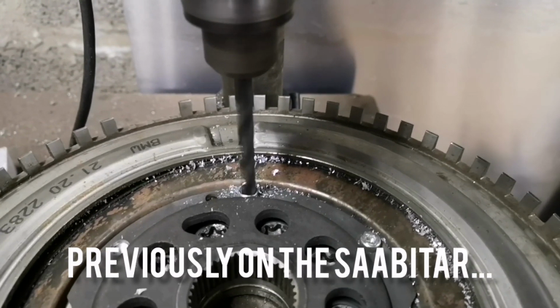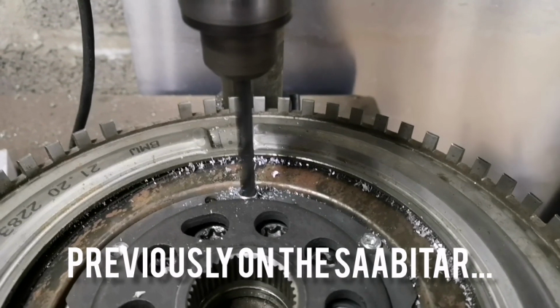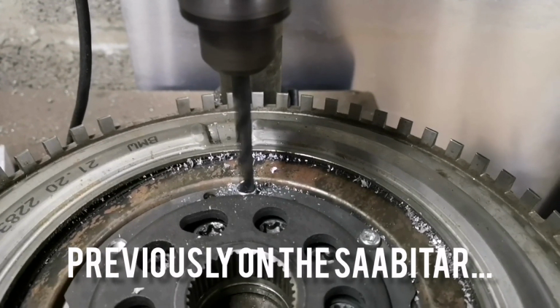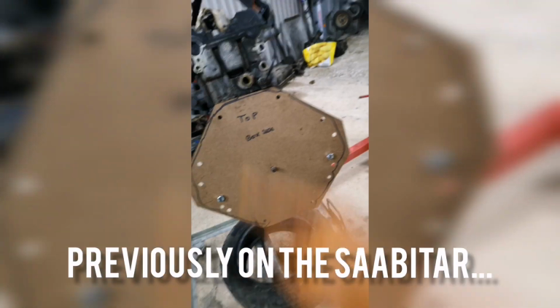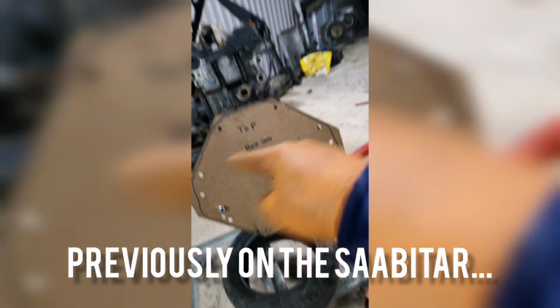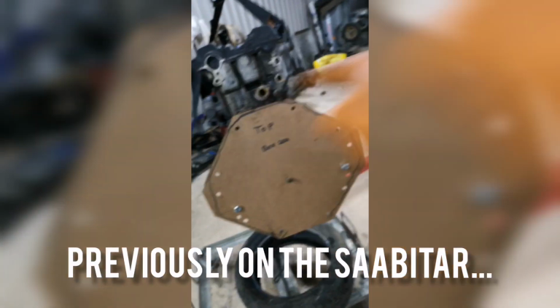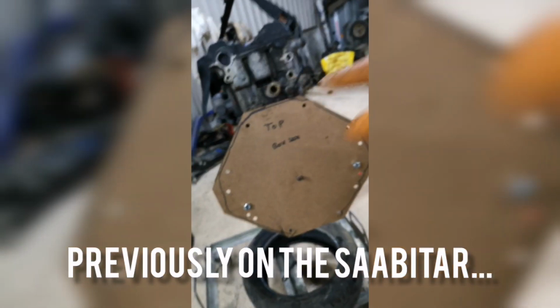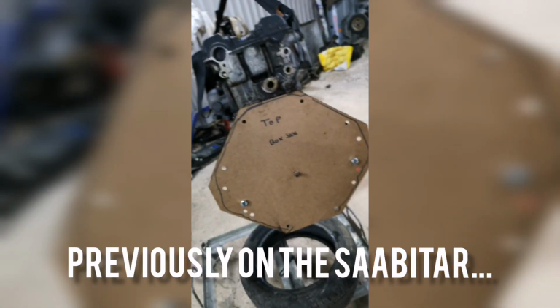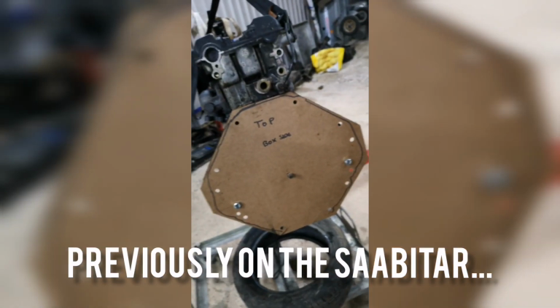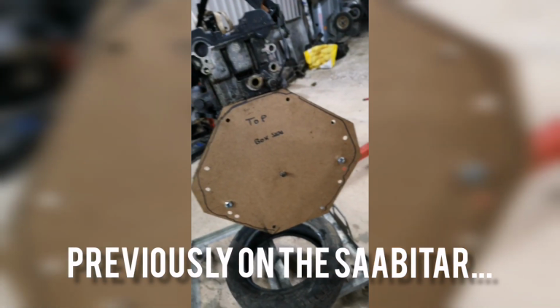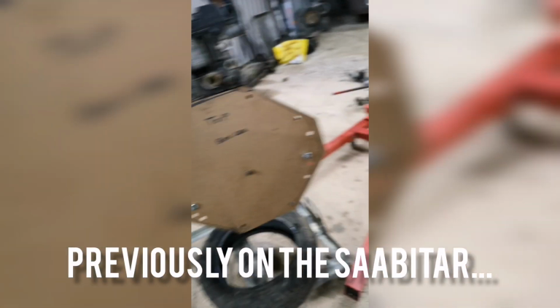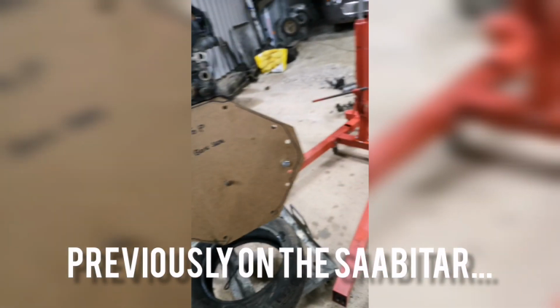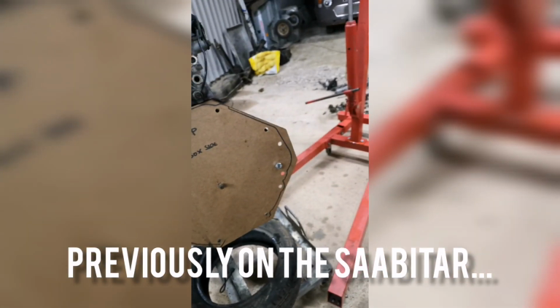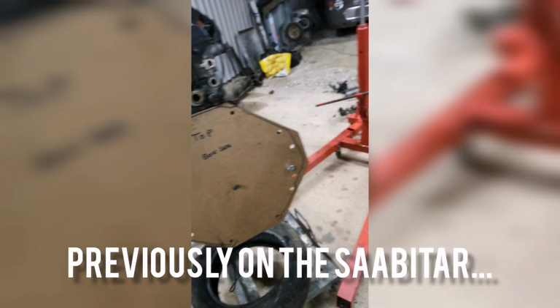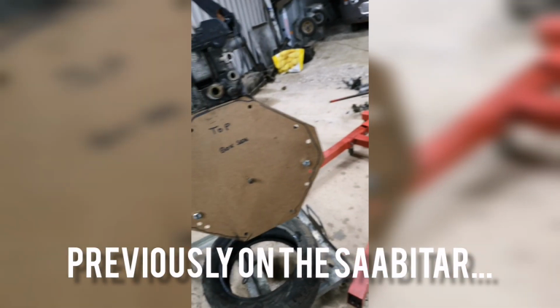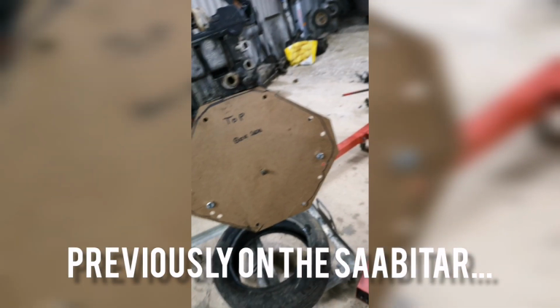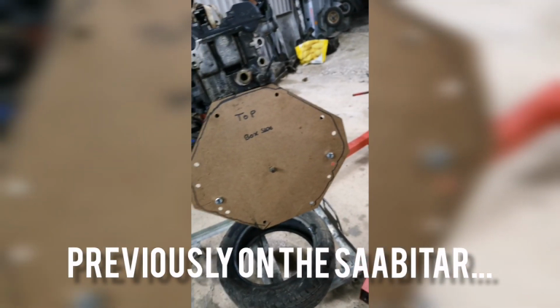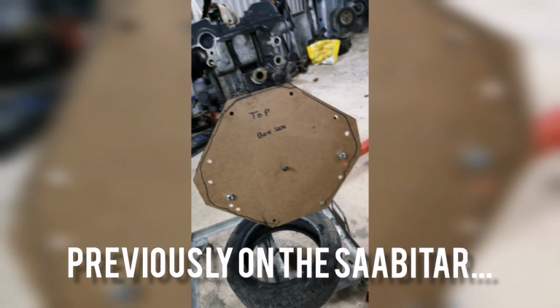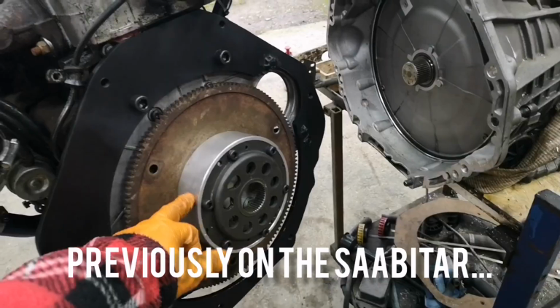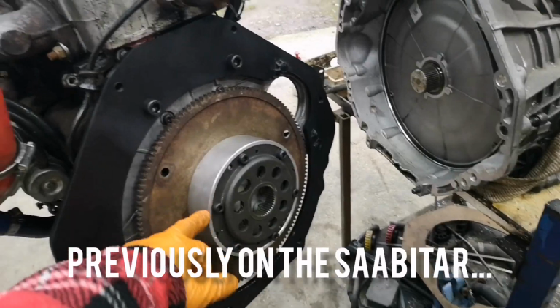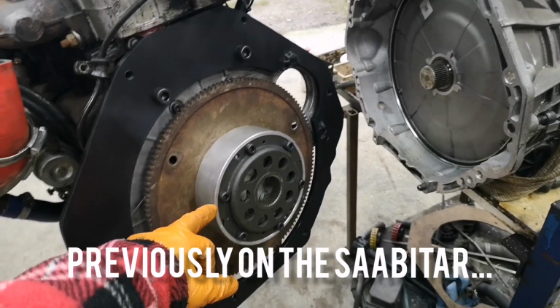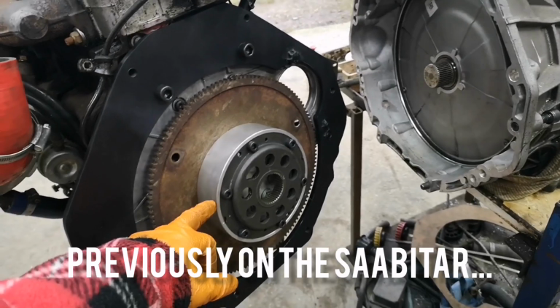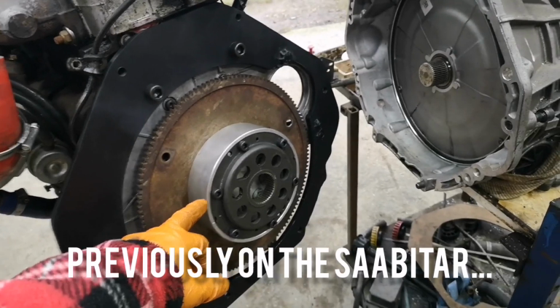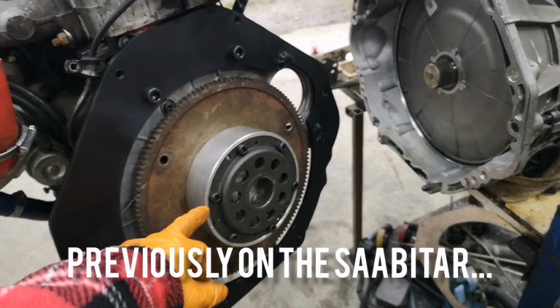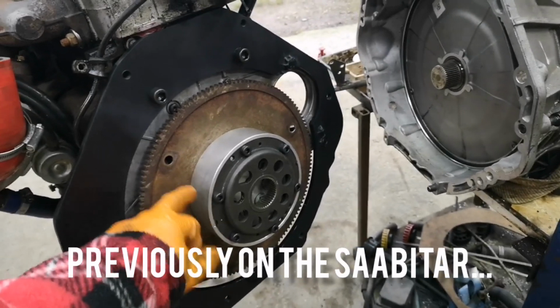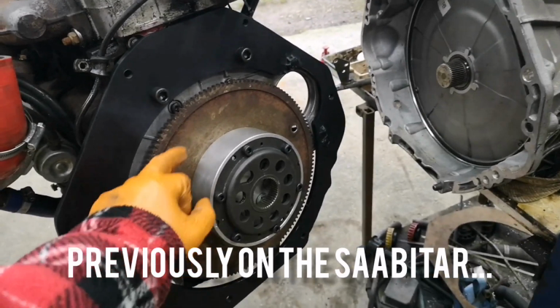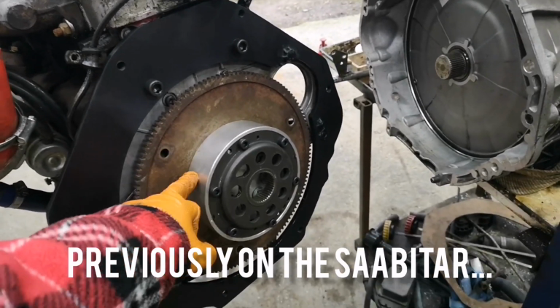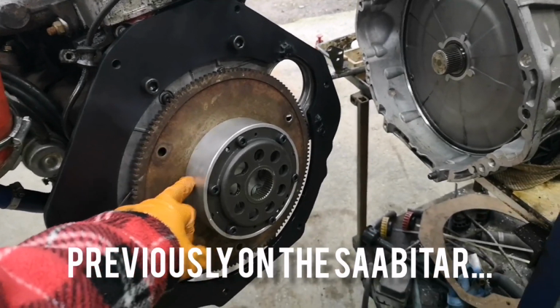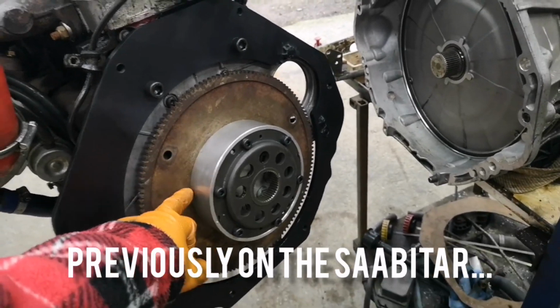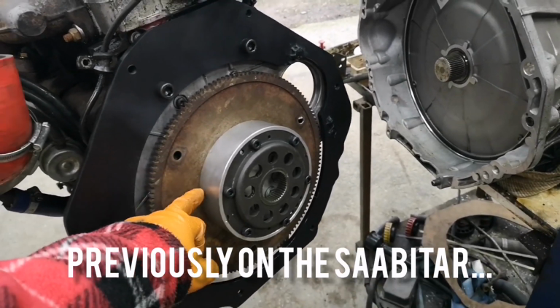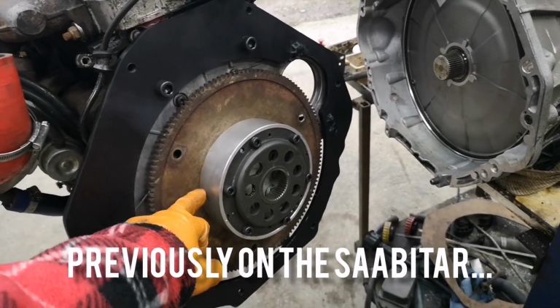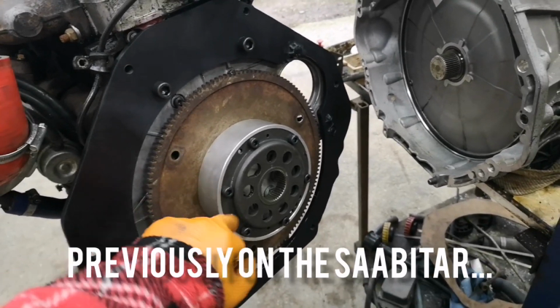Transfer the bolt holes through, adapters all on, torqued up and loctited in.